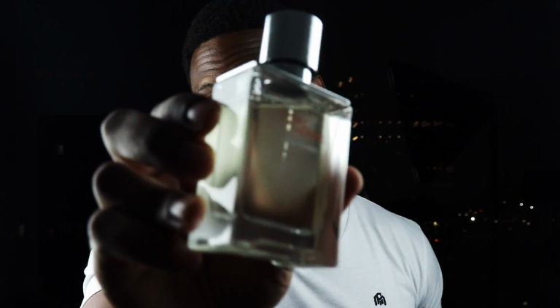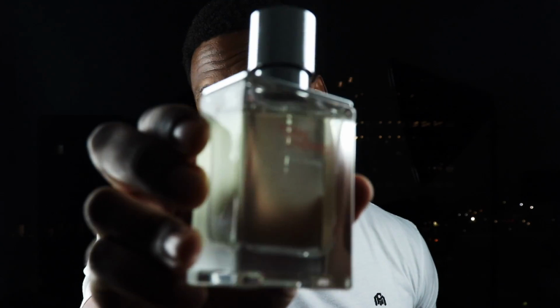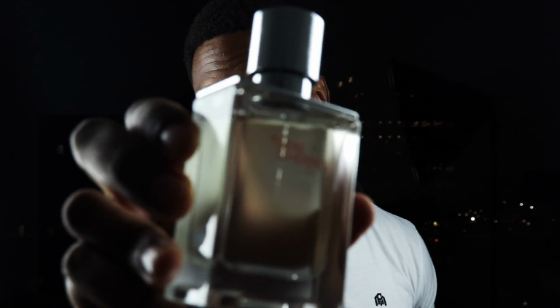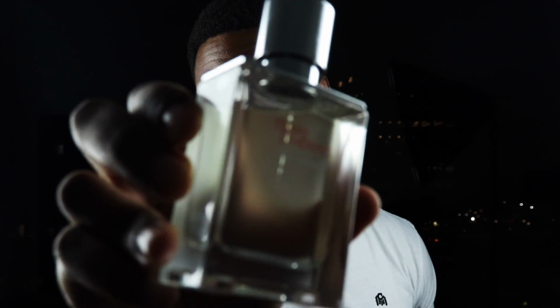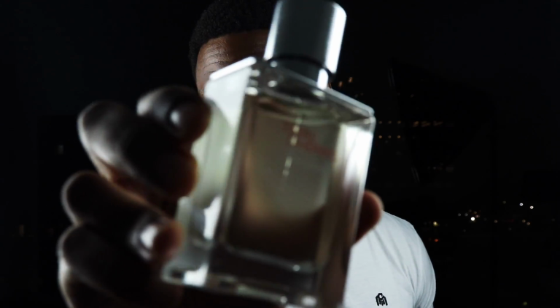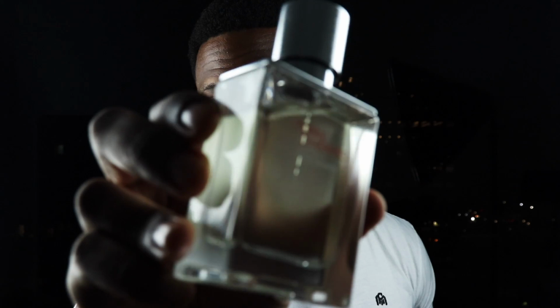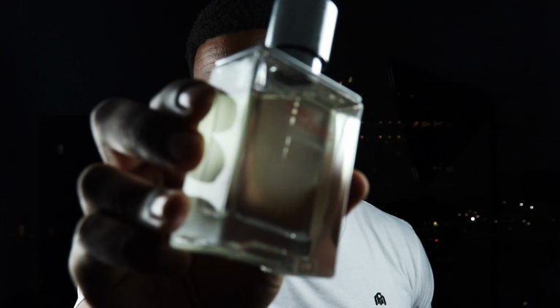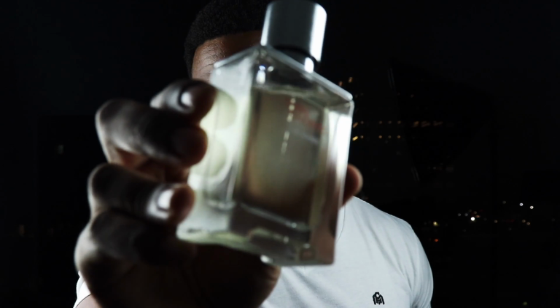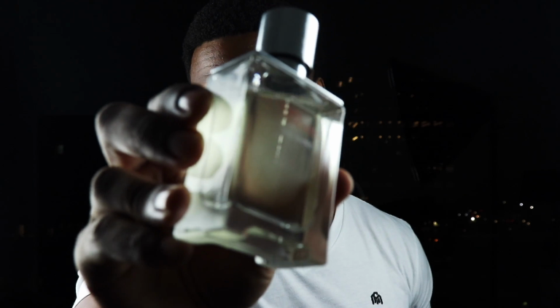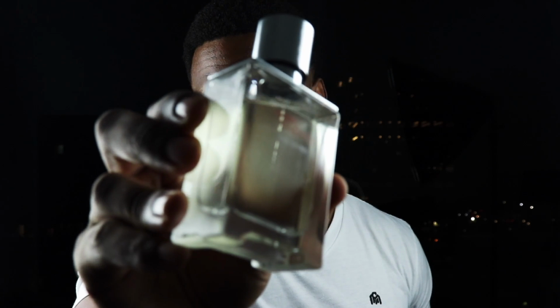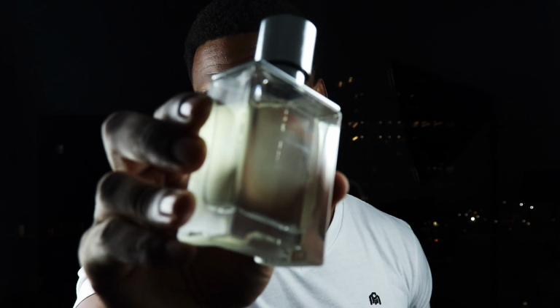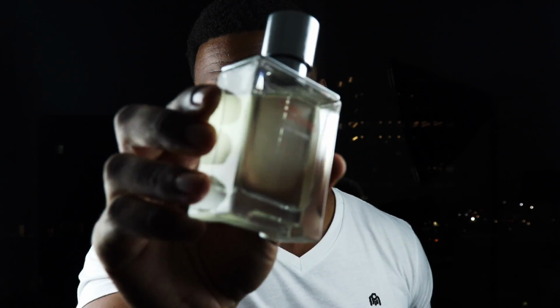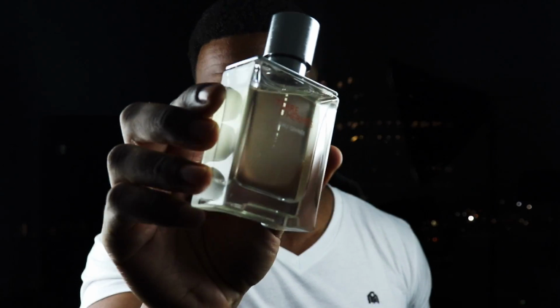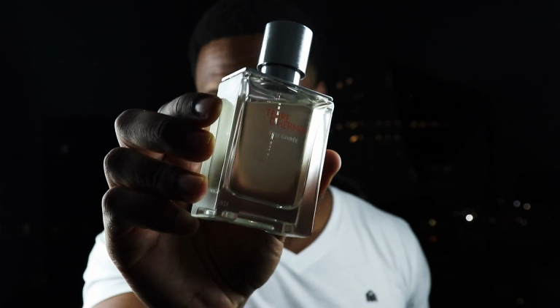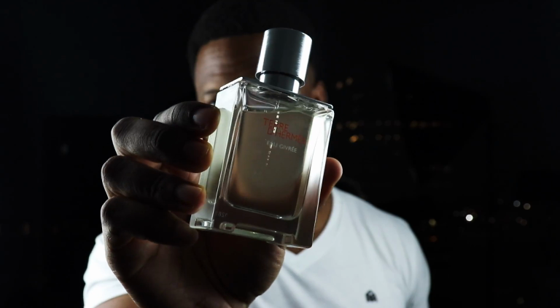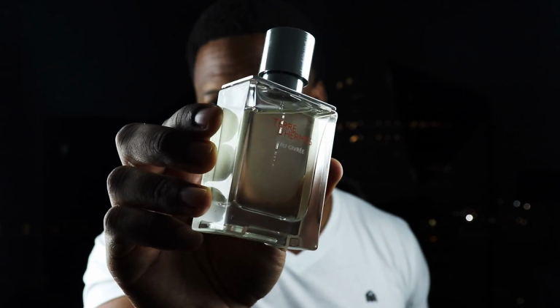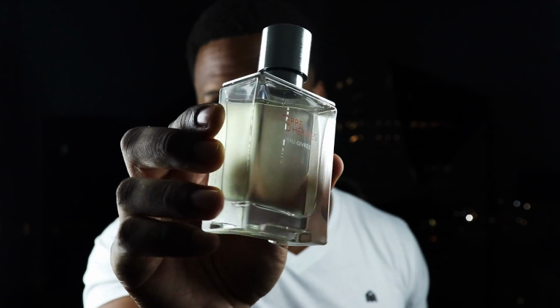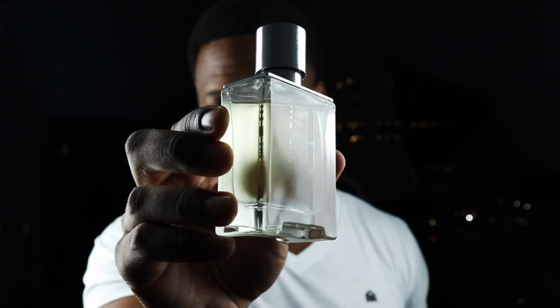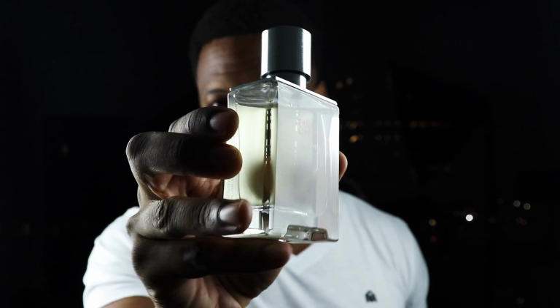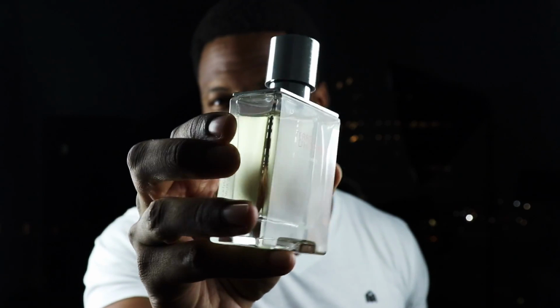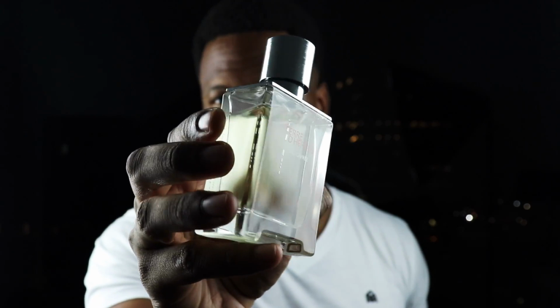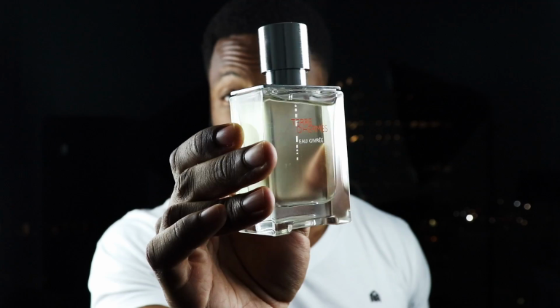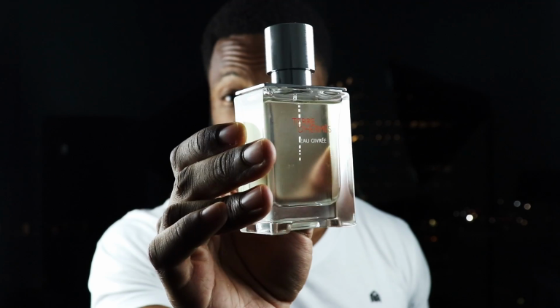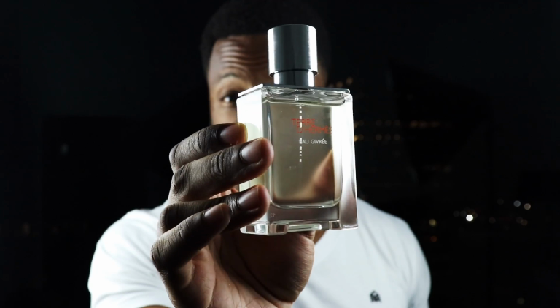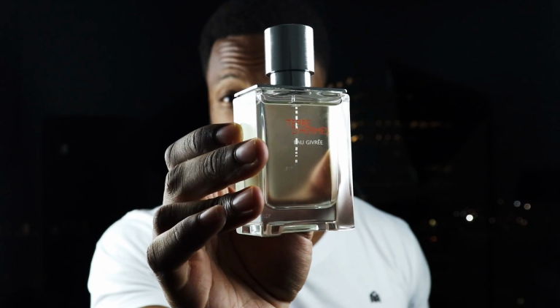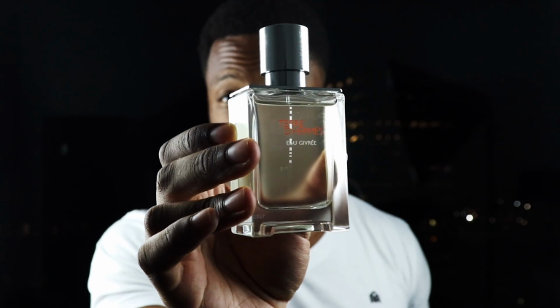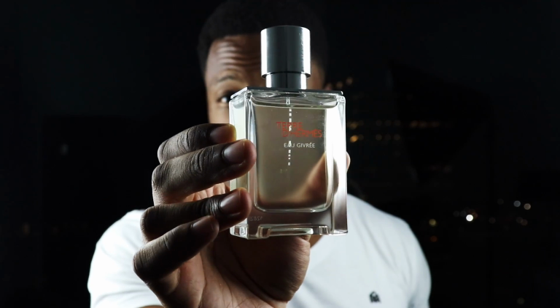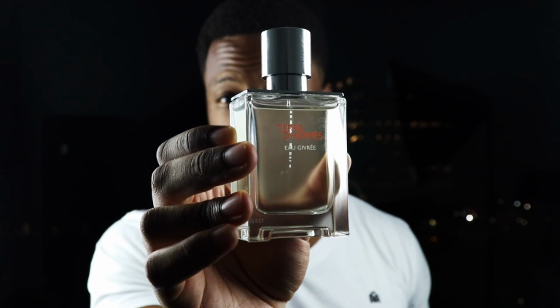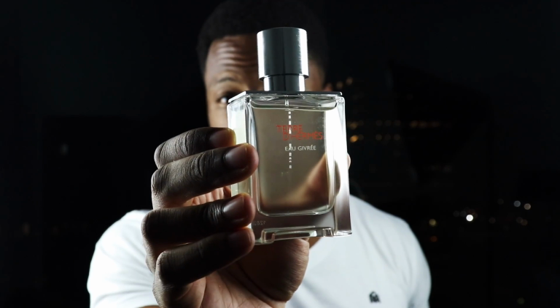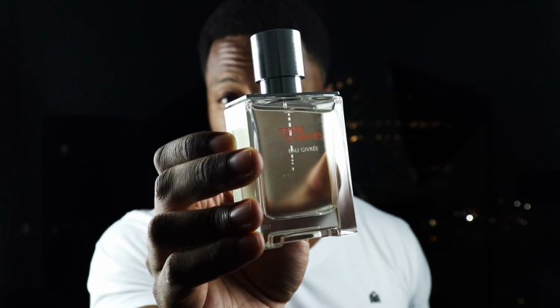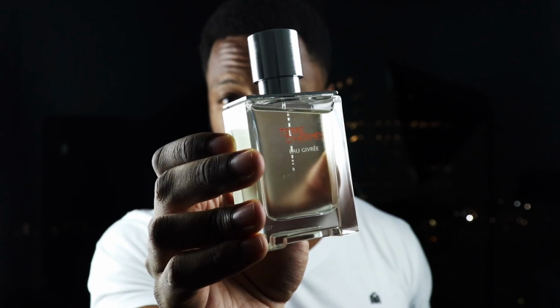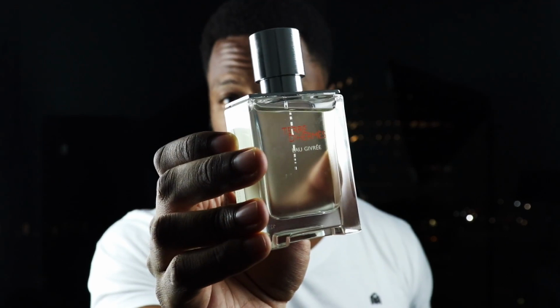I am really enjoying this stuff. Let me know if you've tried this yet — Terre d'Hermes Eau Givre.